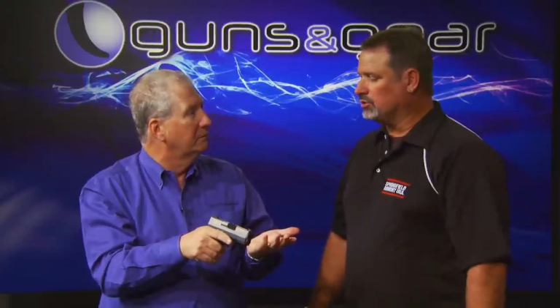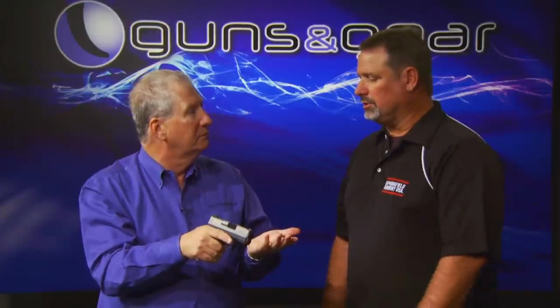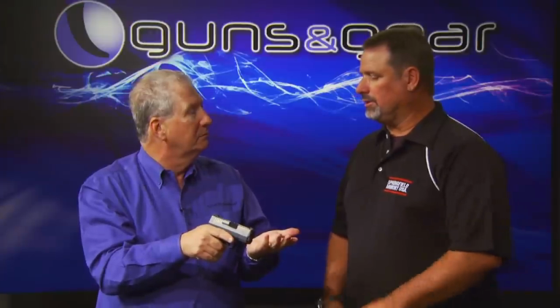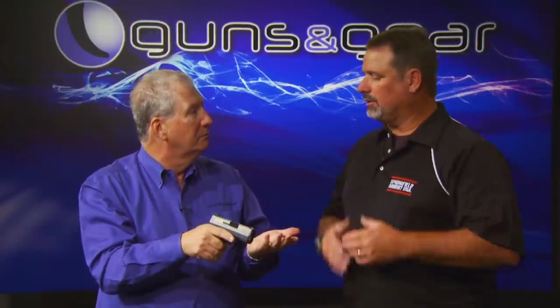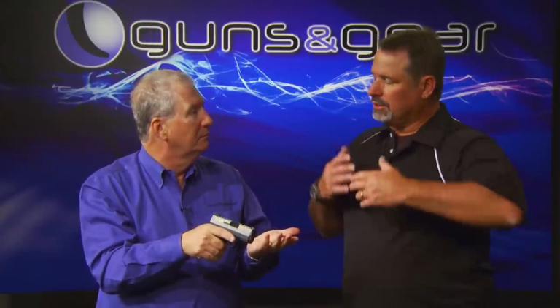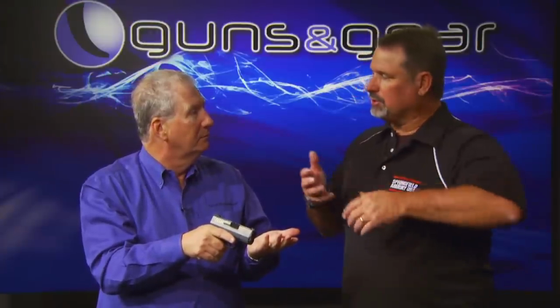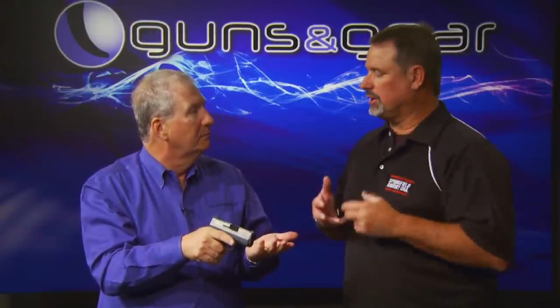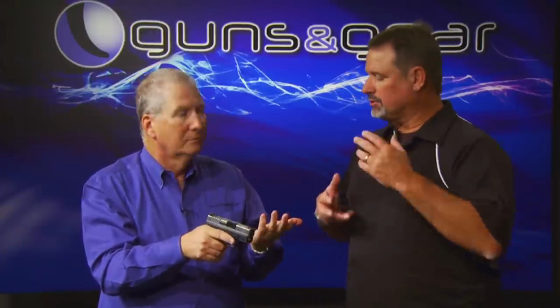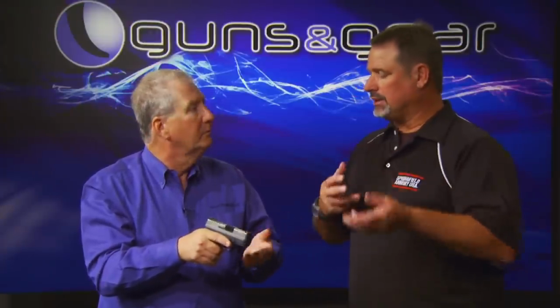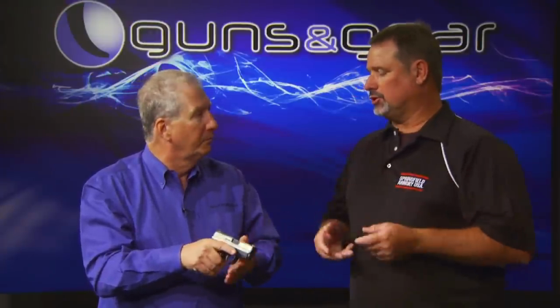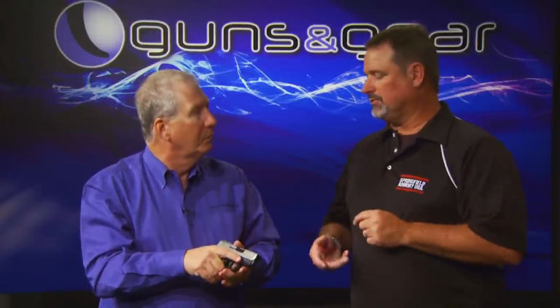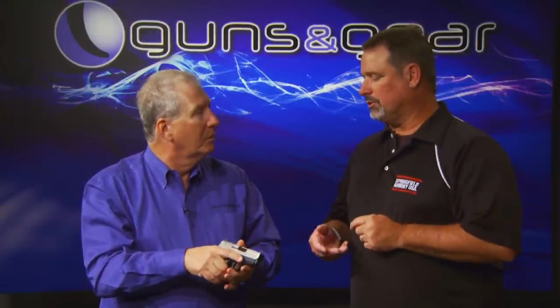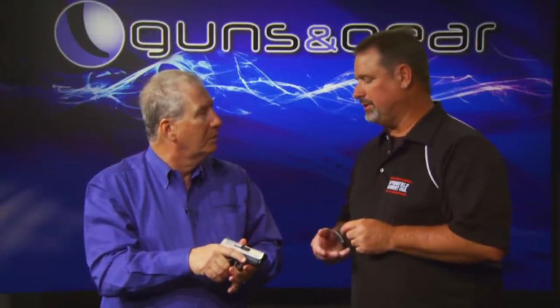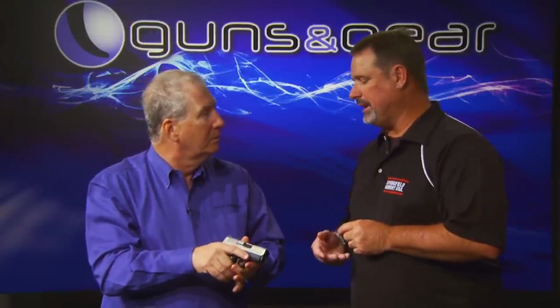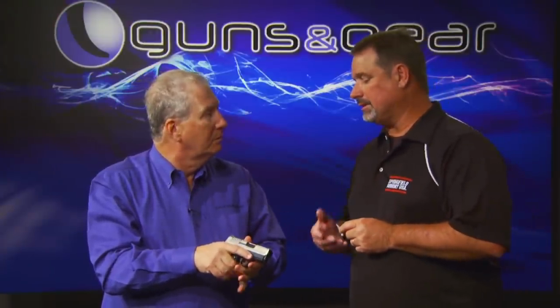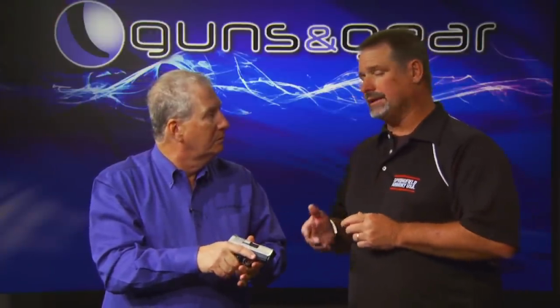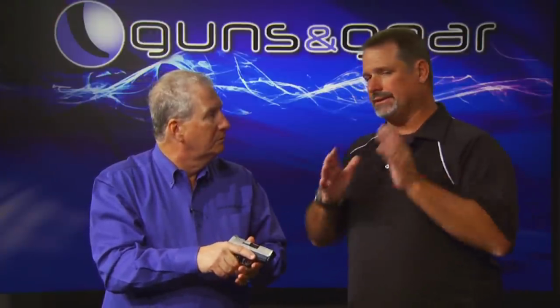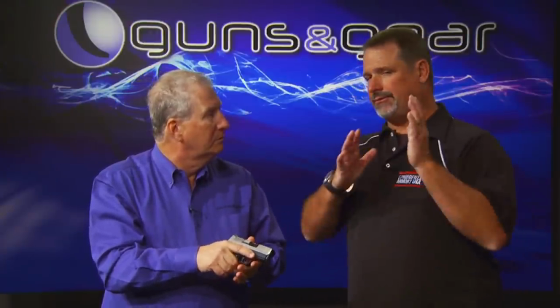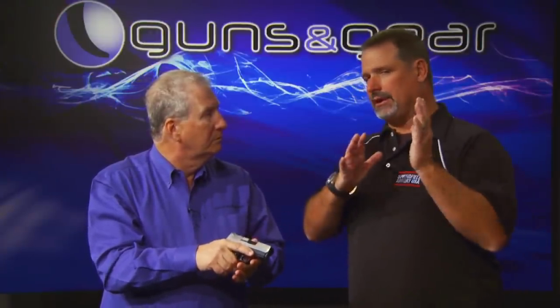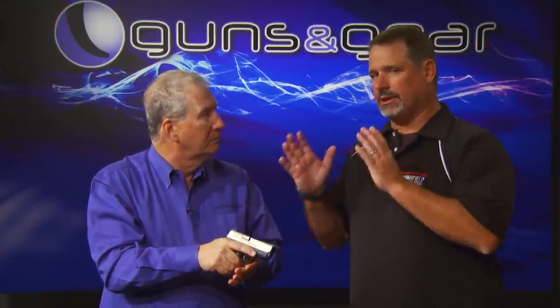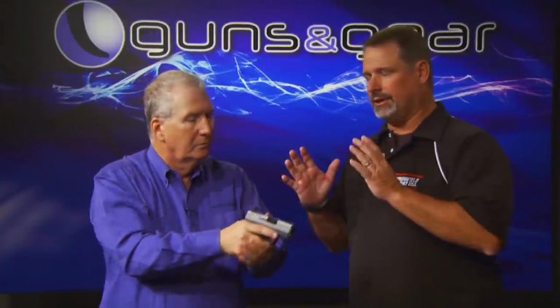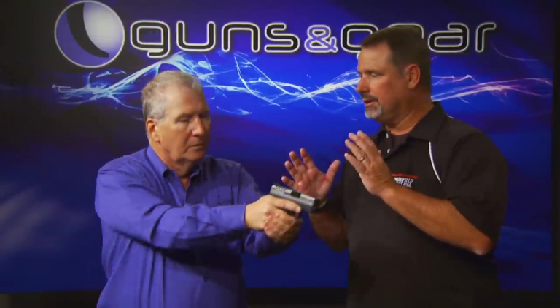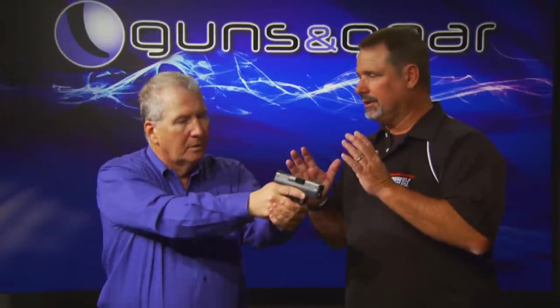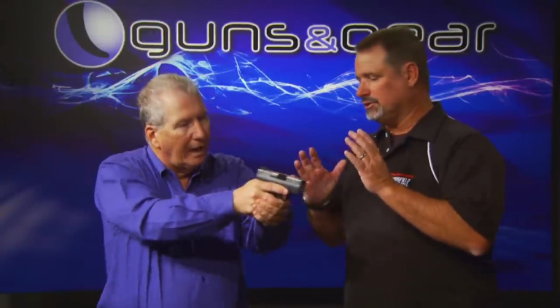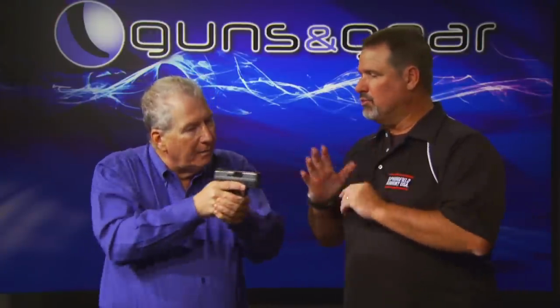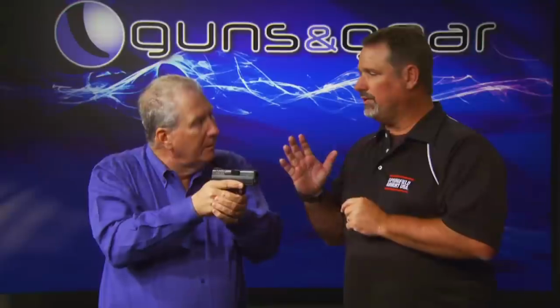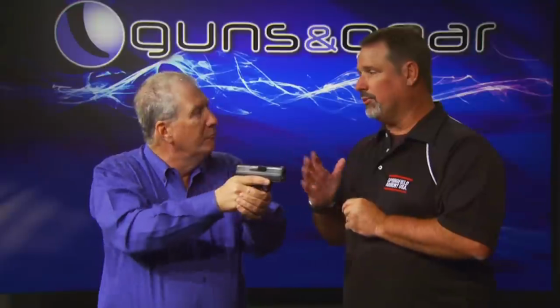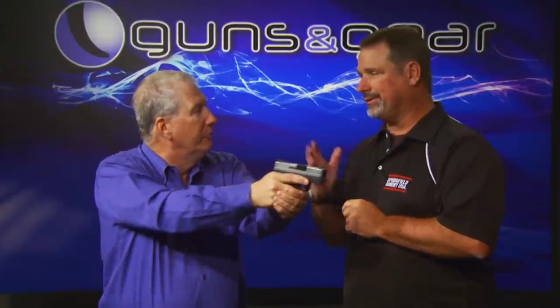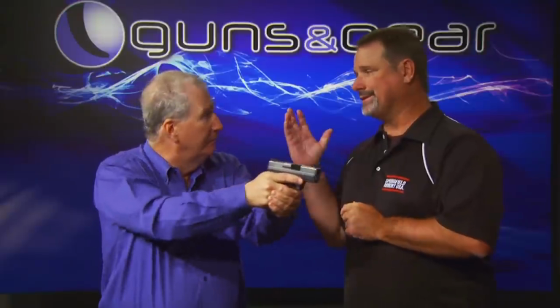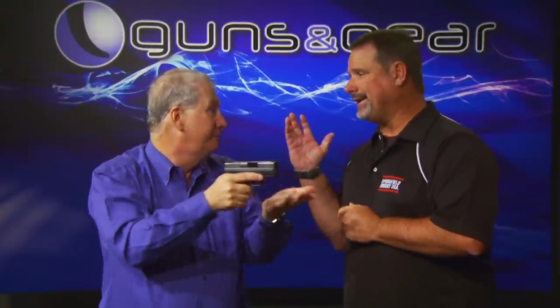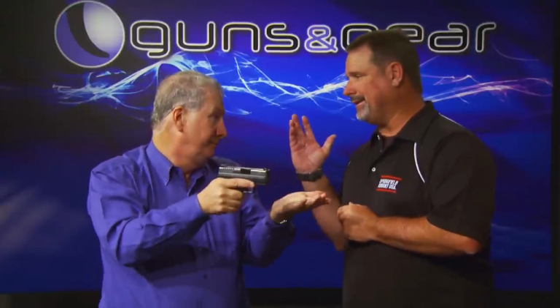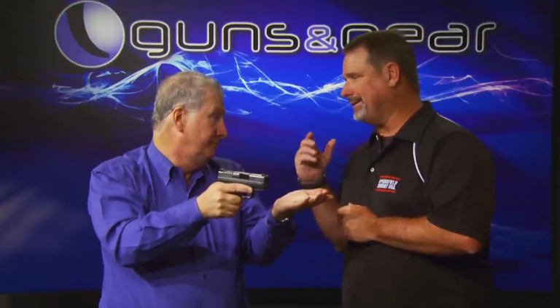They call it limp-wristing, and there's lots of terms for it. But basically it's that the frame of the gun is moving with the slide of the gun, so then it can't work.